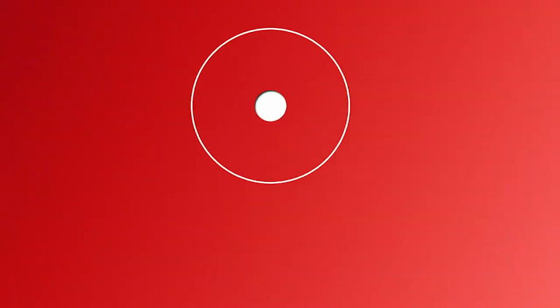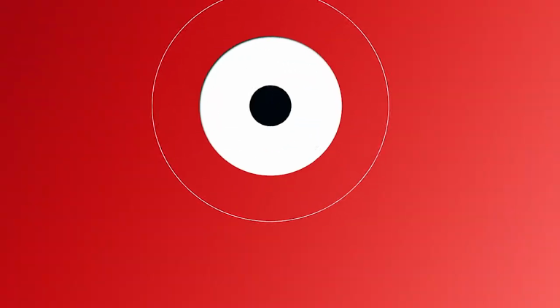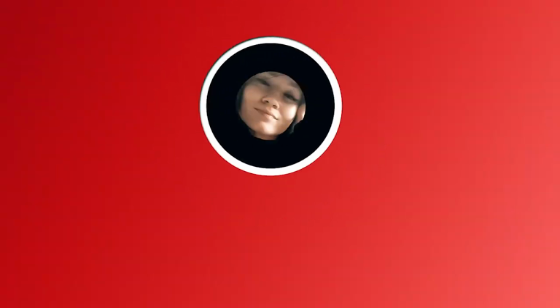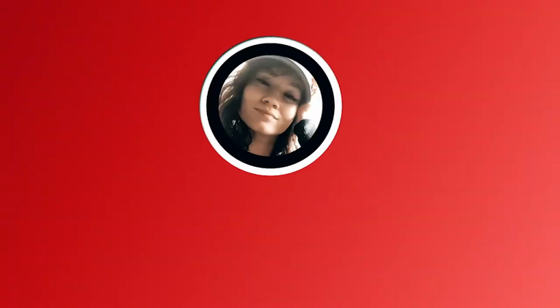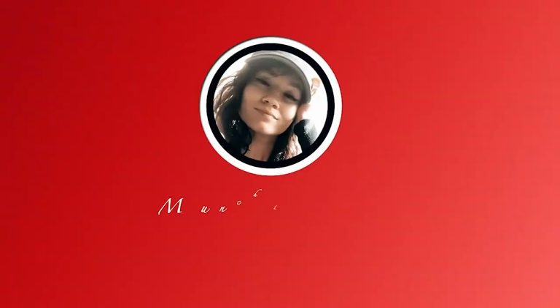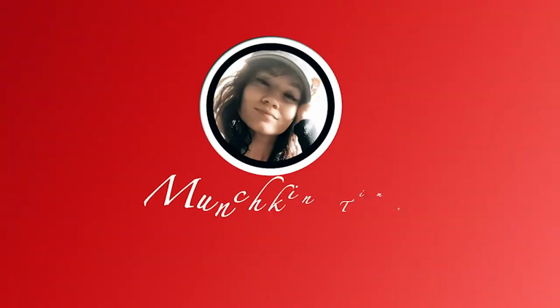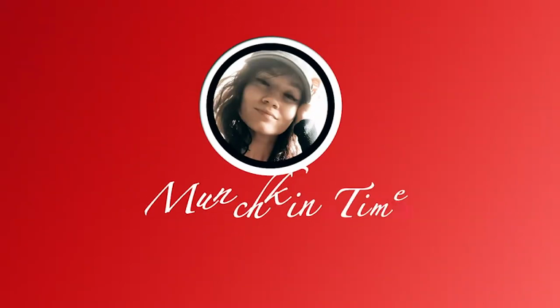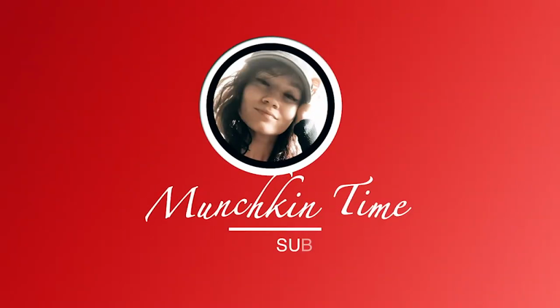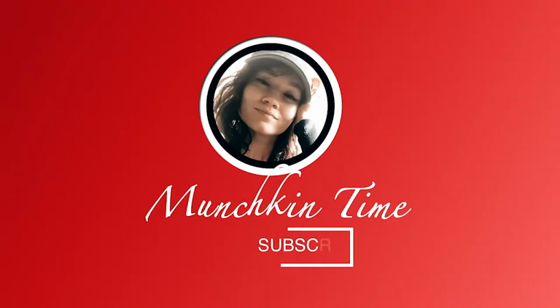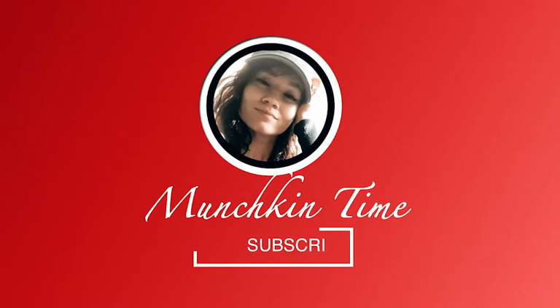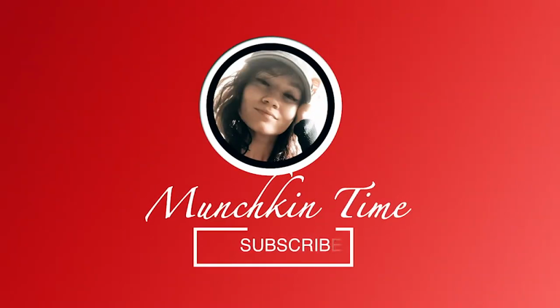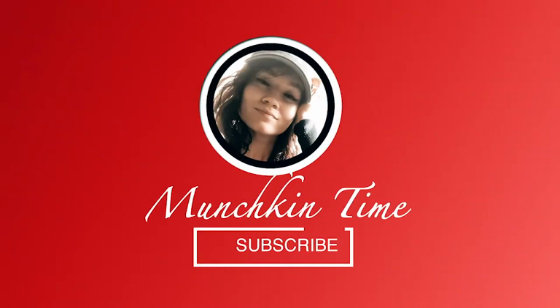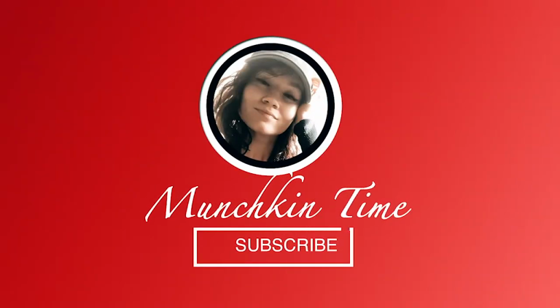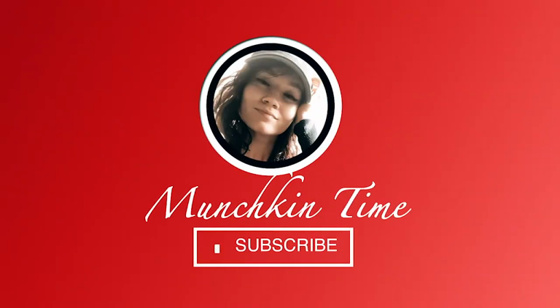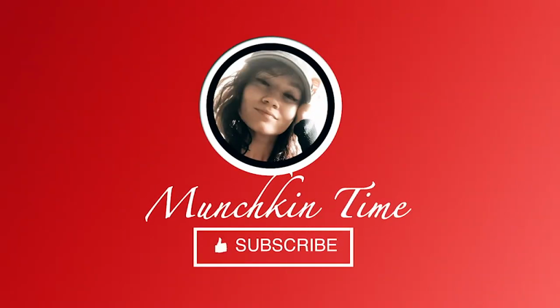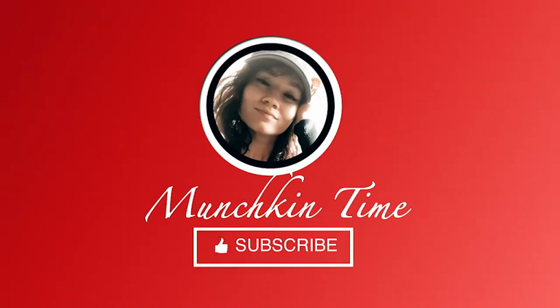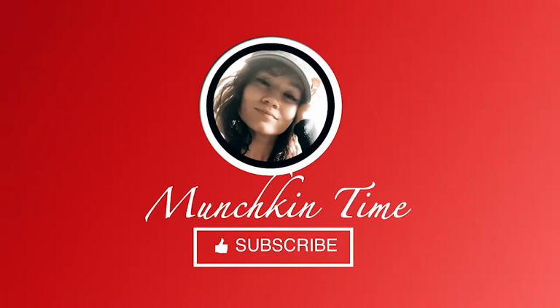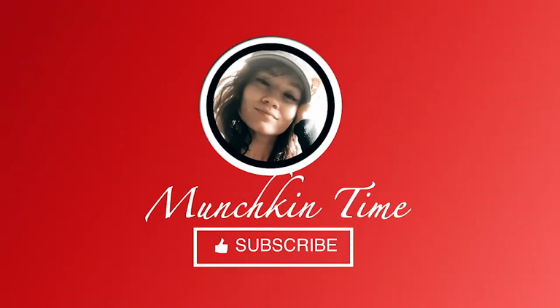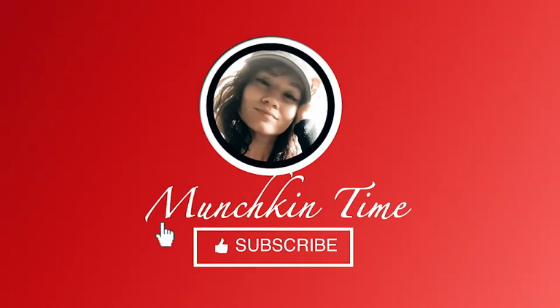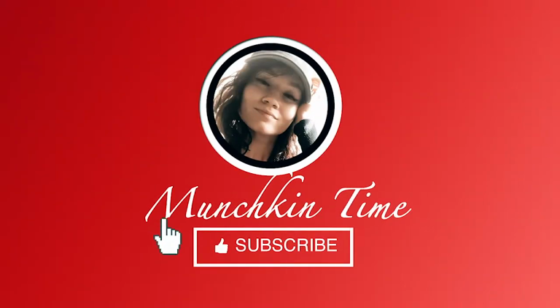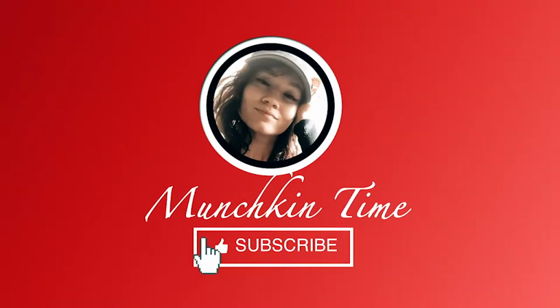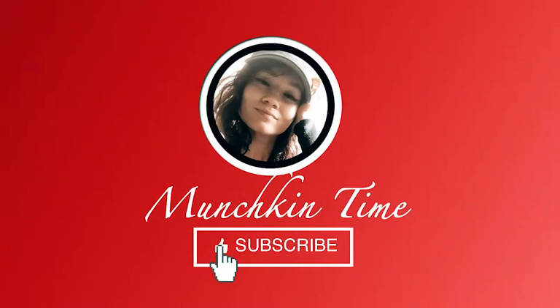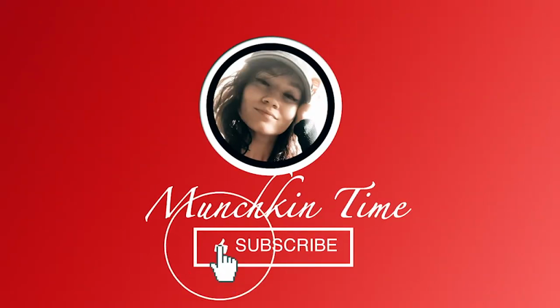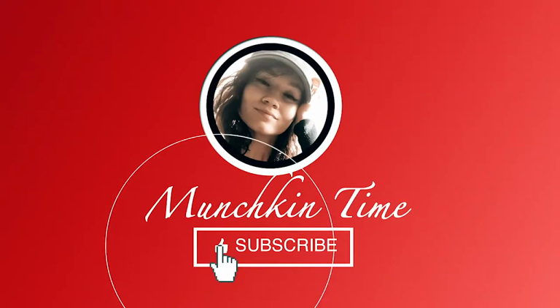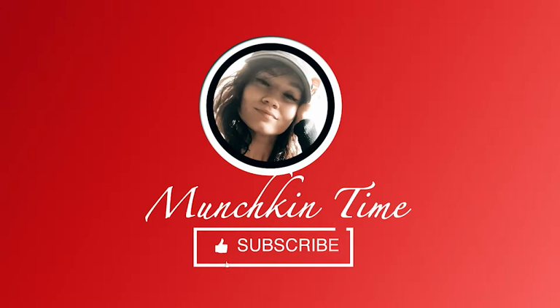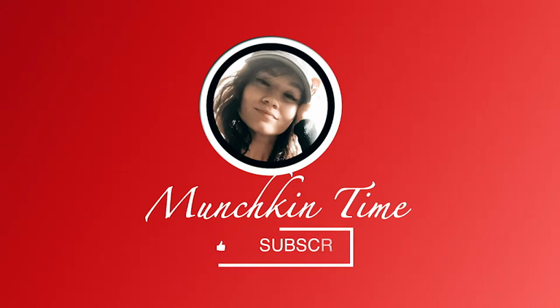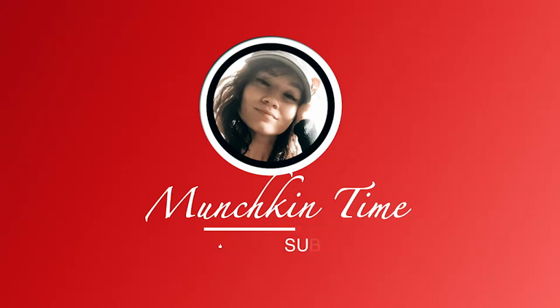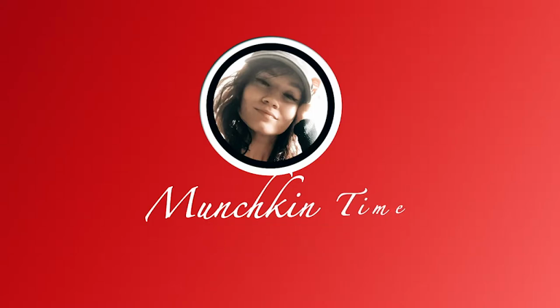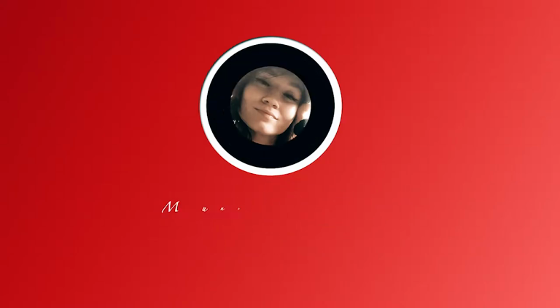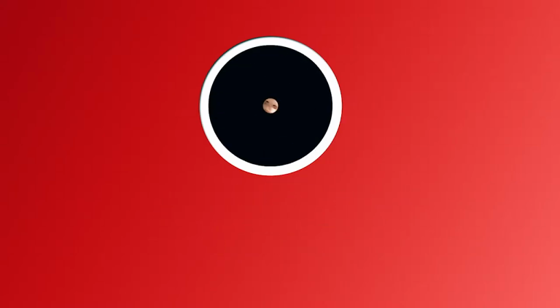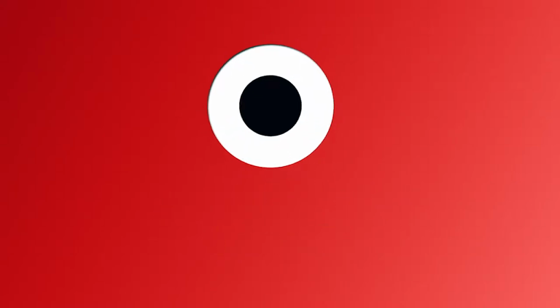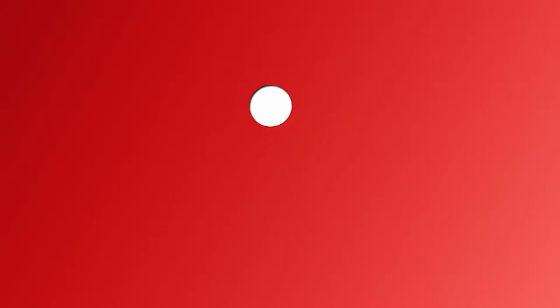If you like recipes like this, please subscribe to my channel and hit the bell button. Now let's begin.